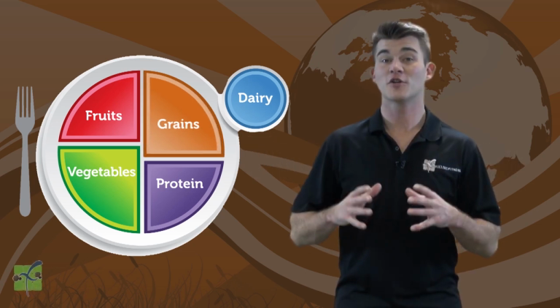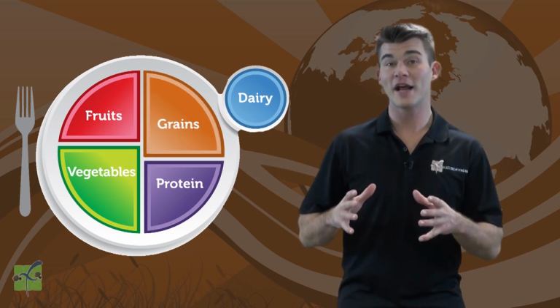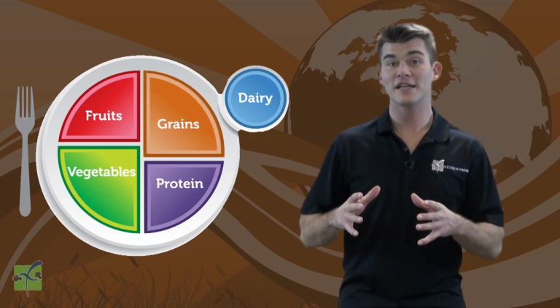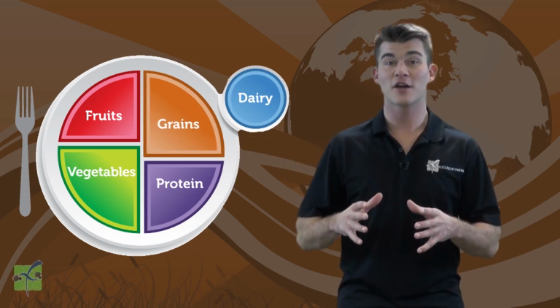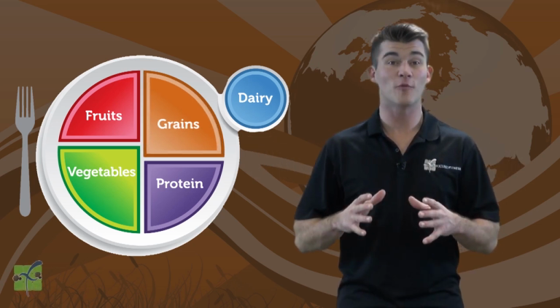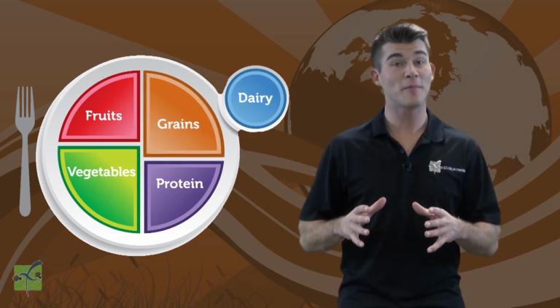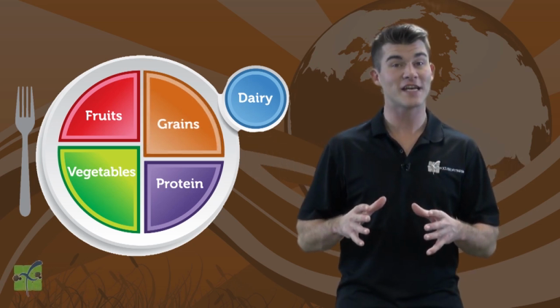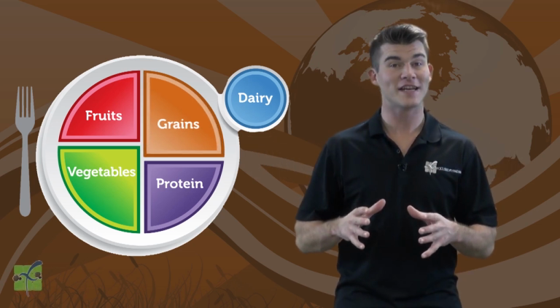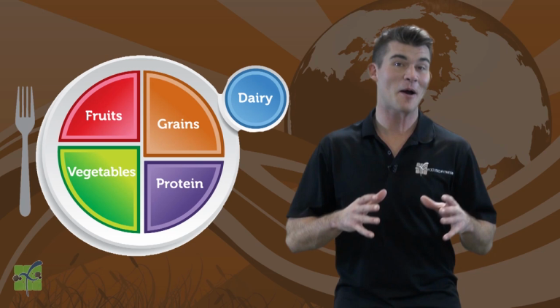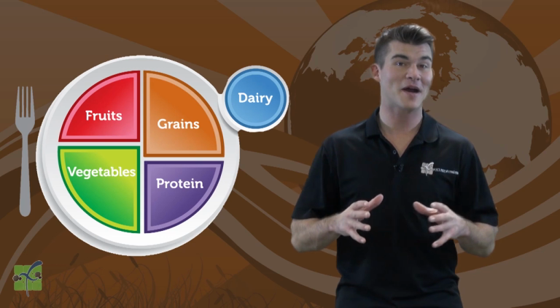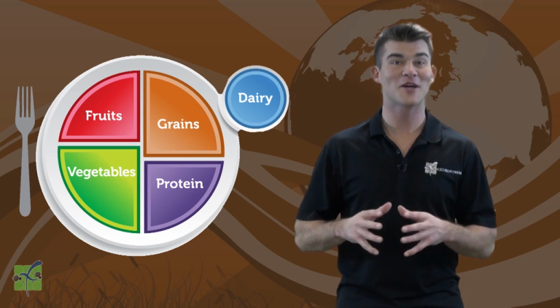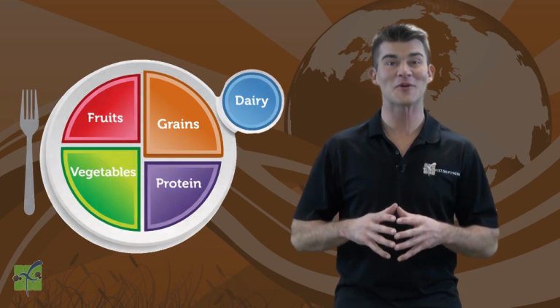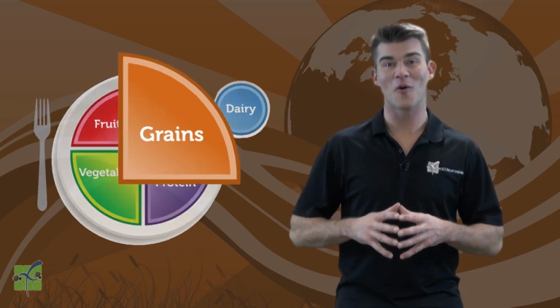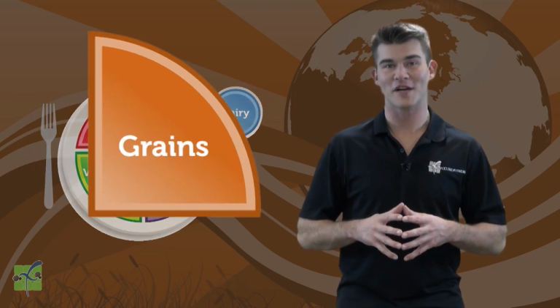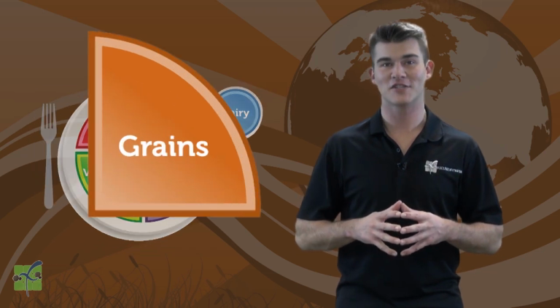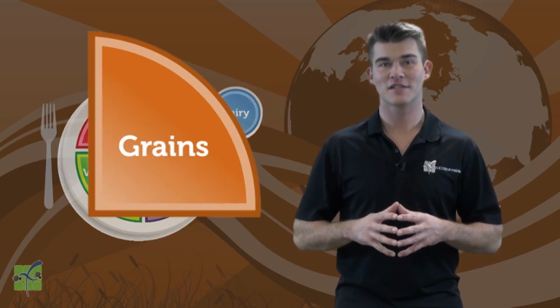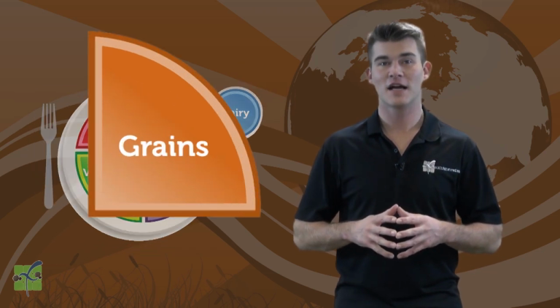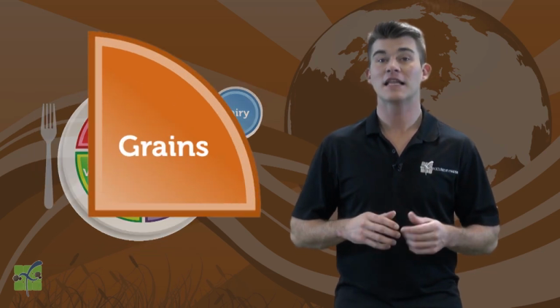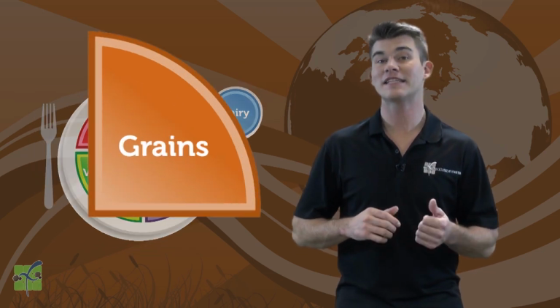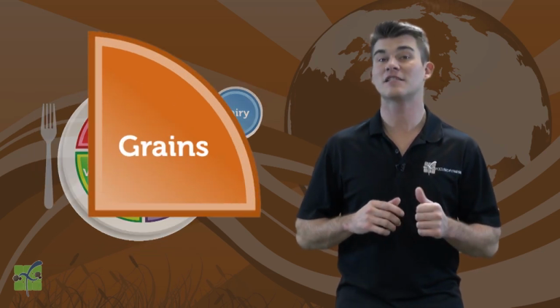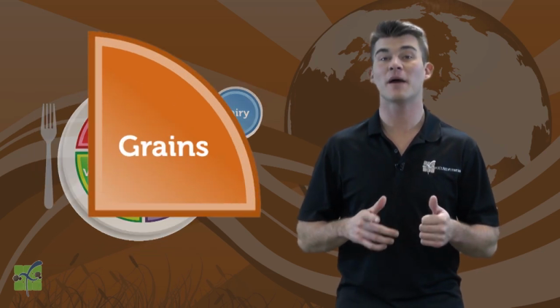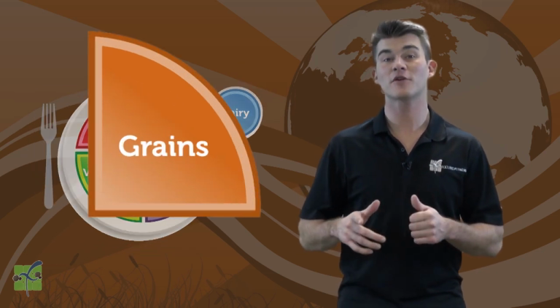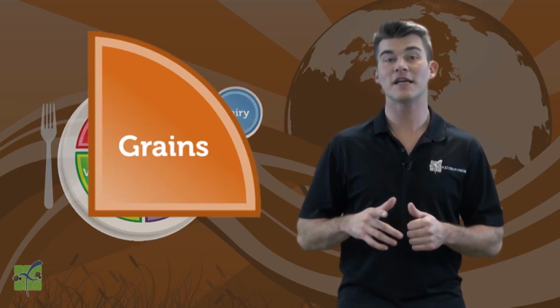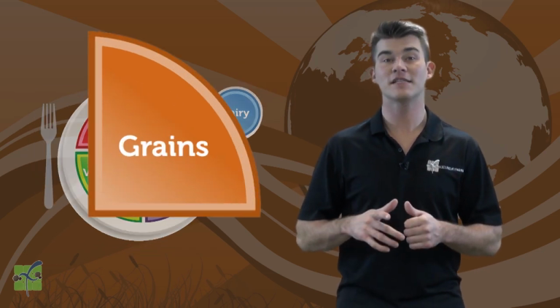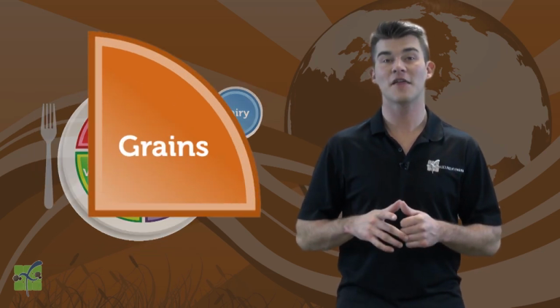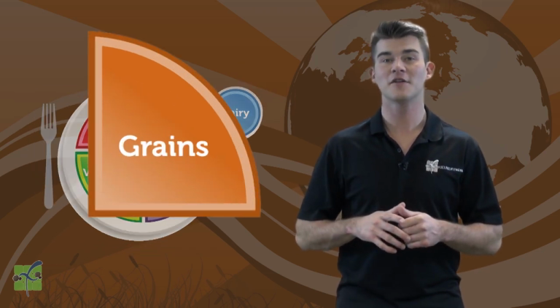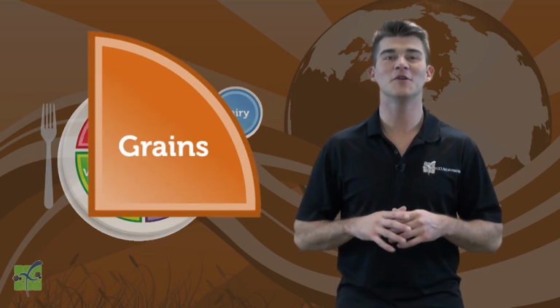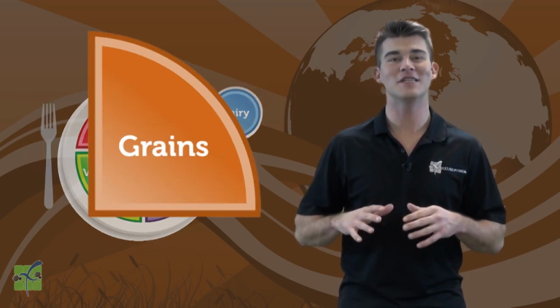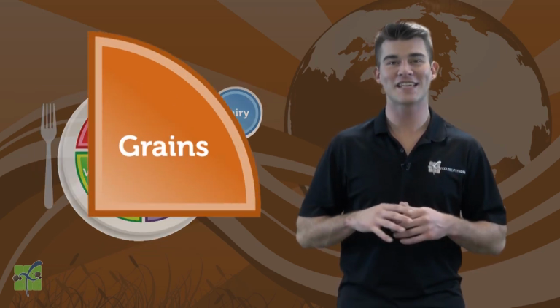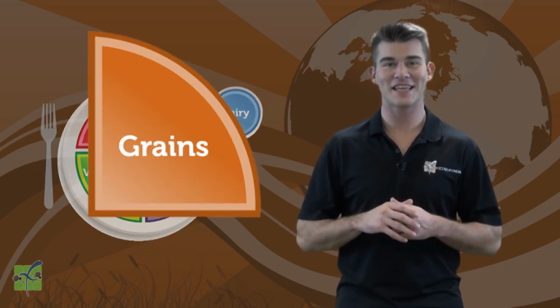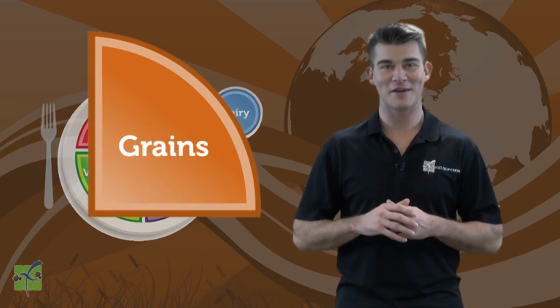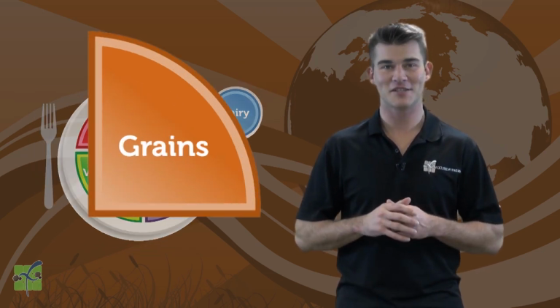Grains are represented by the color orange. Let's spell grains together using sign language.